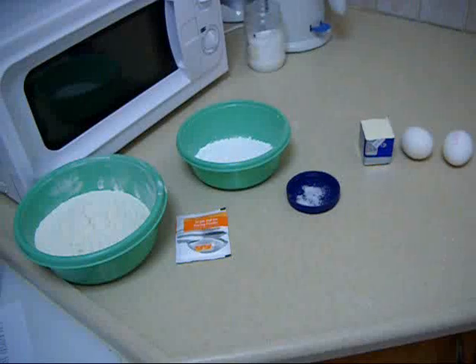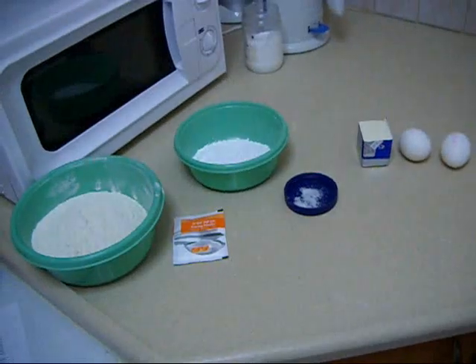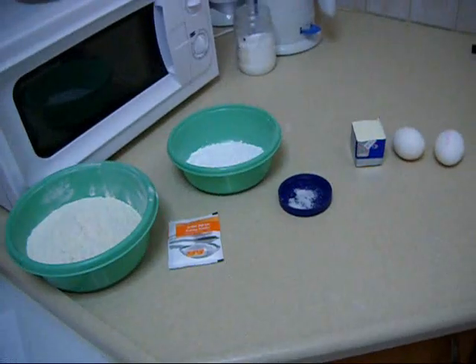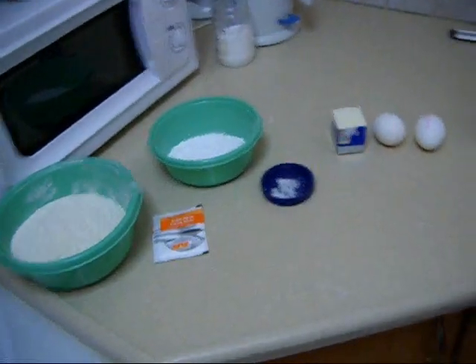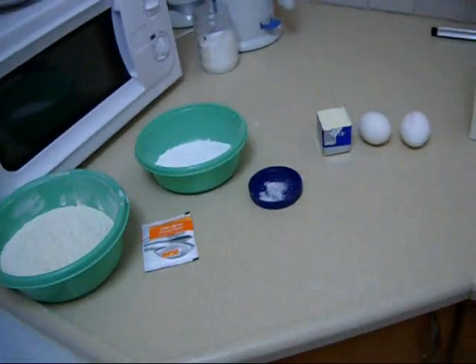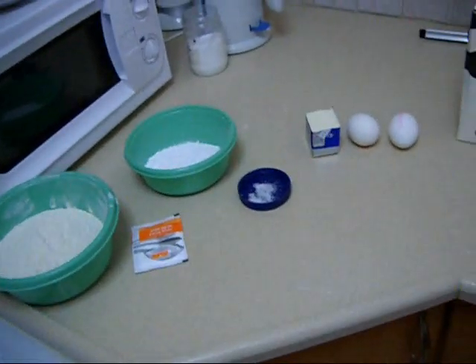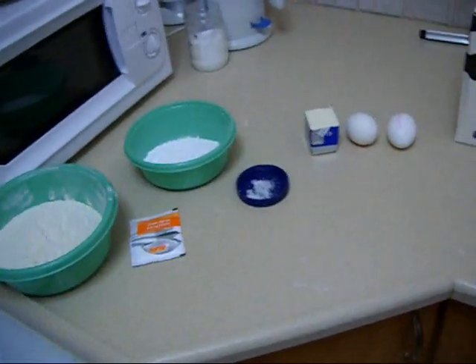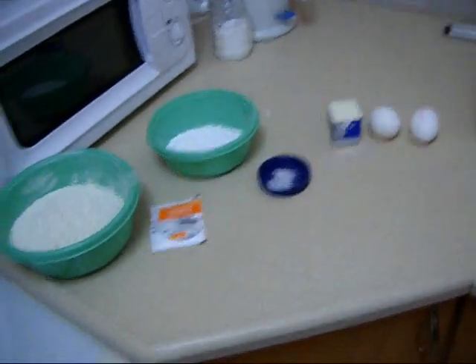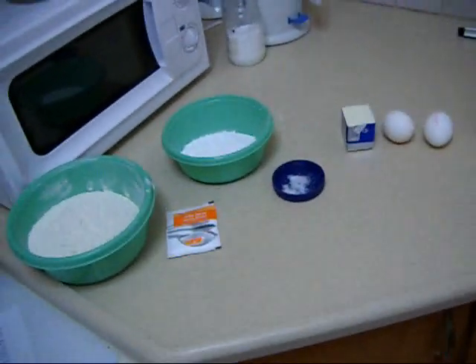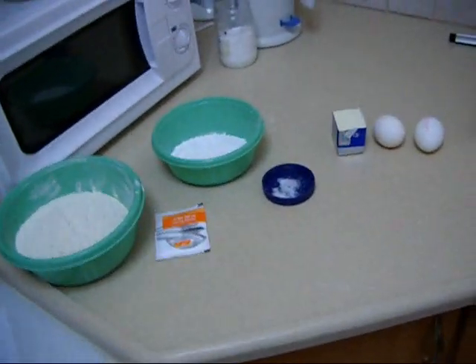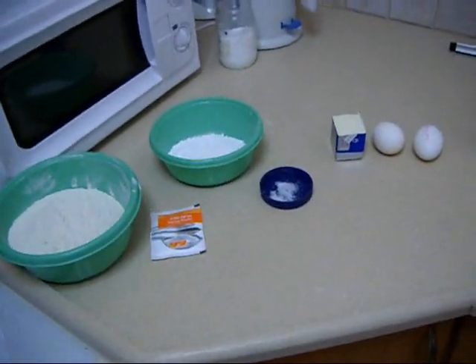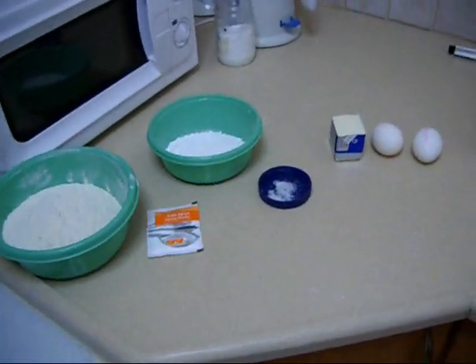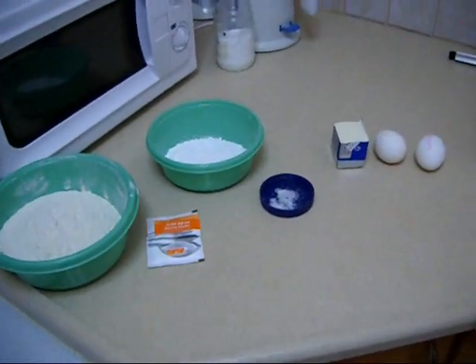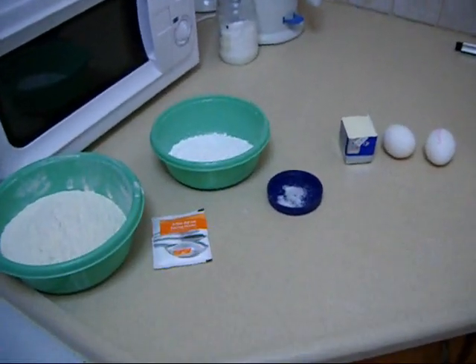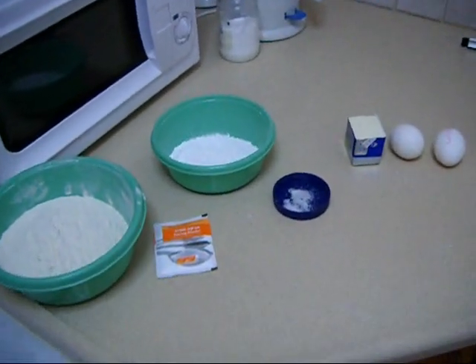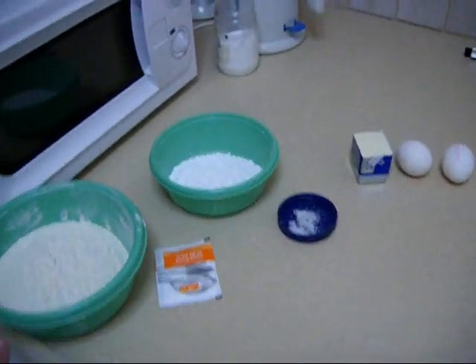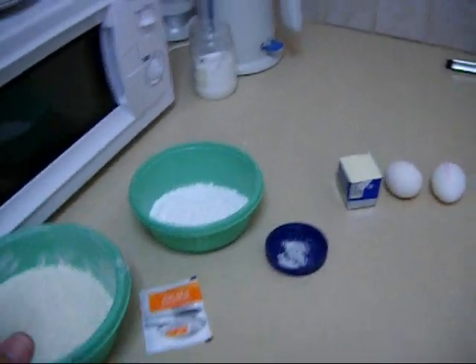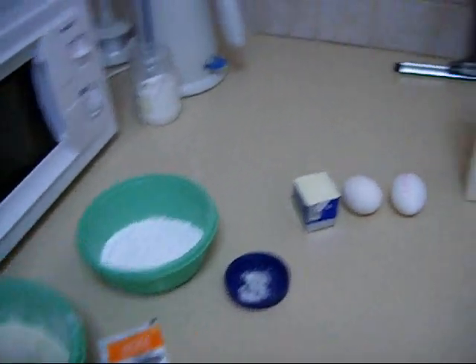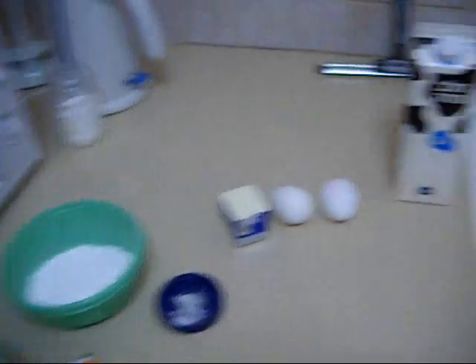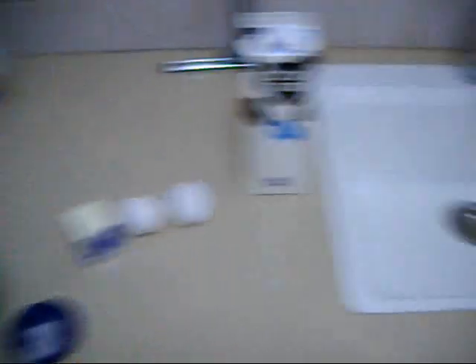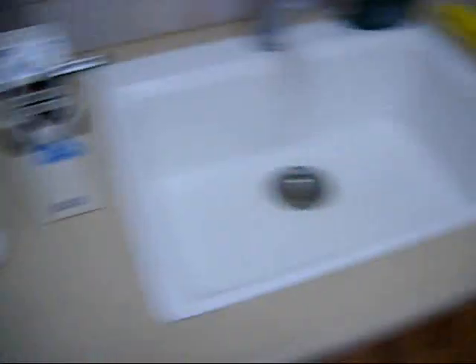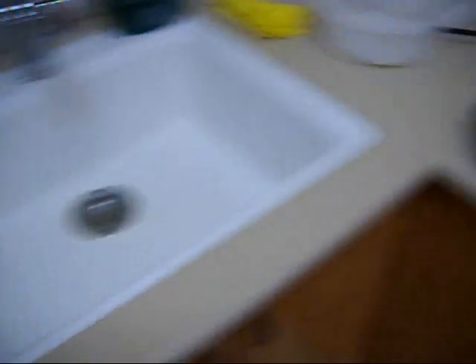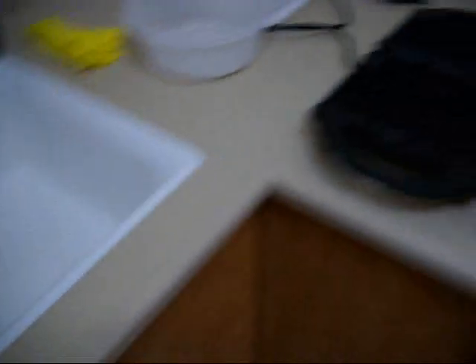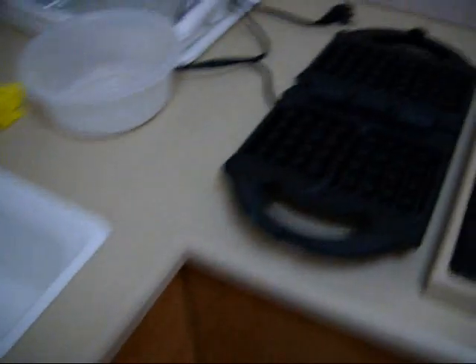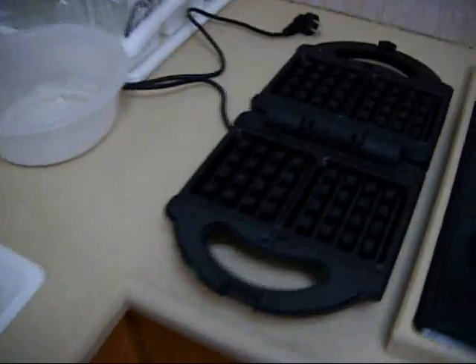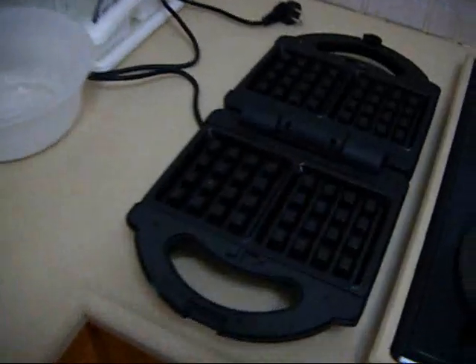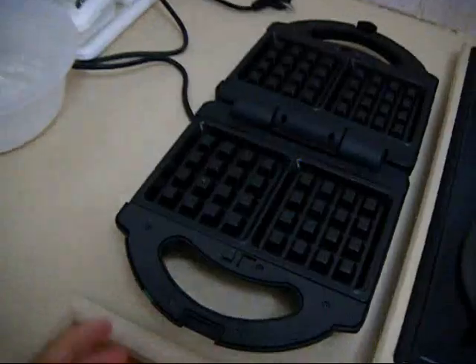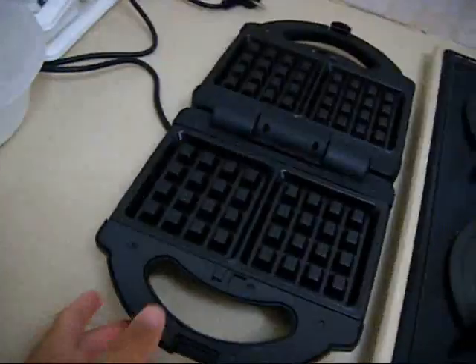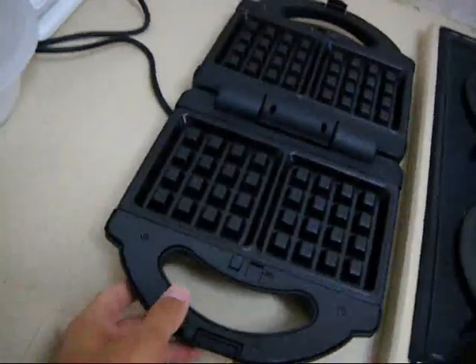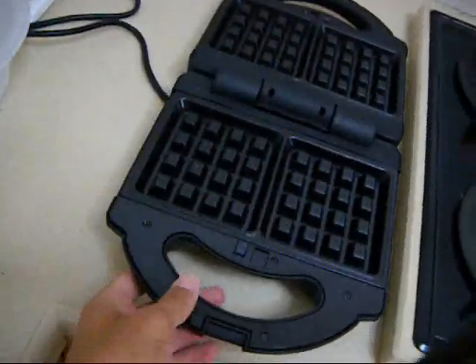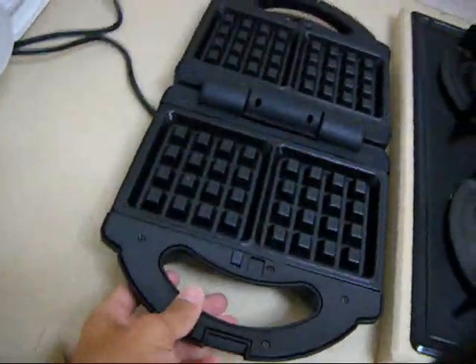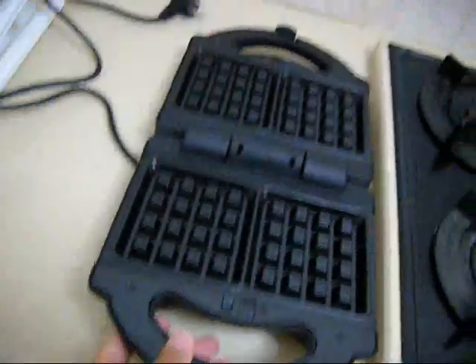Hello everyone, welcome again to my kitchen. Today I am going to make waffles with this toaster that I bought today.